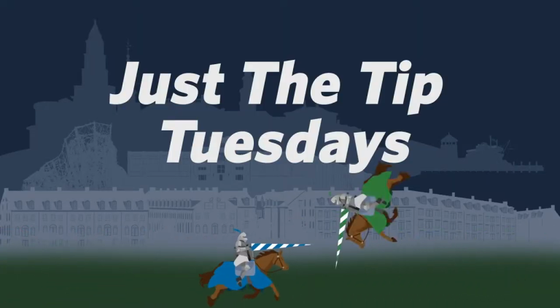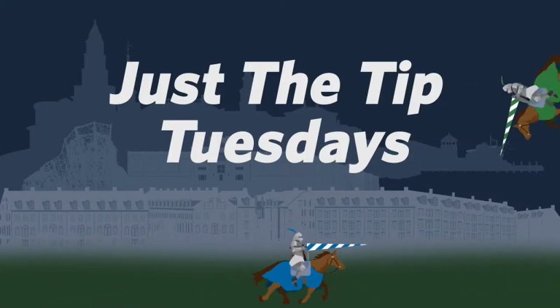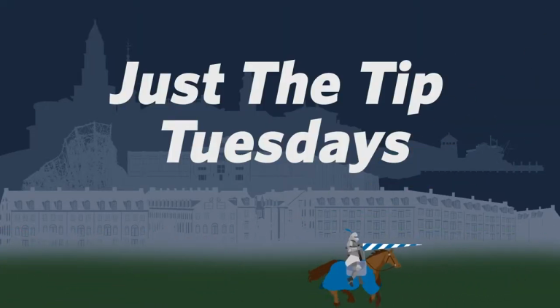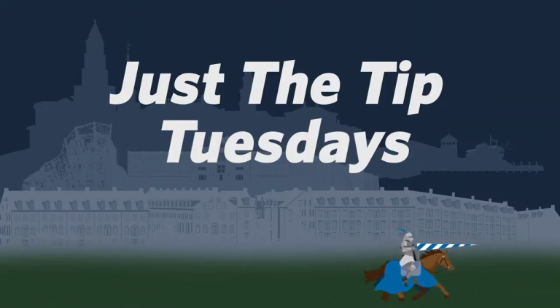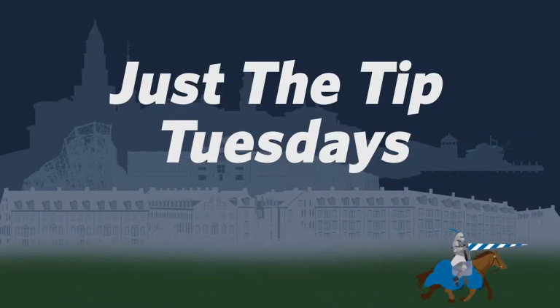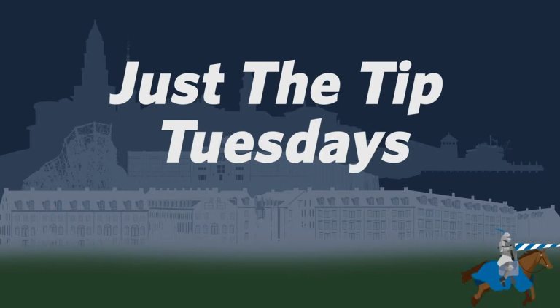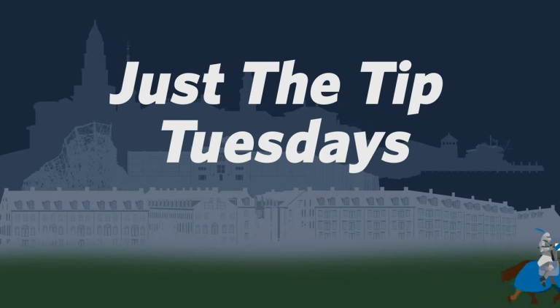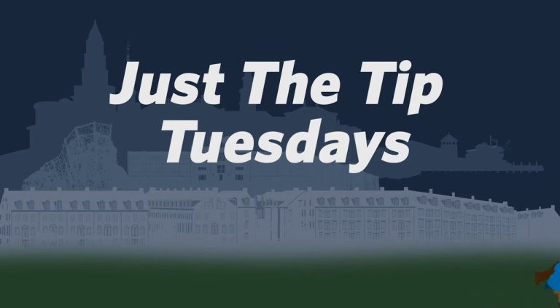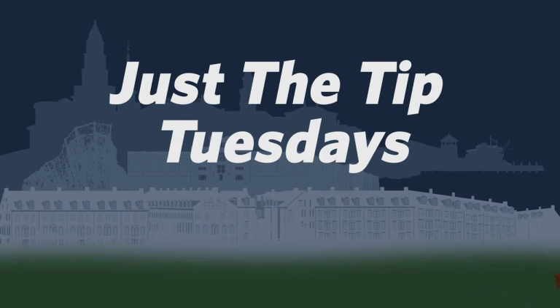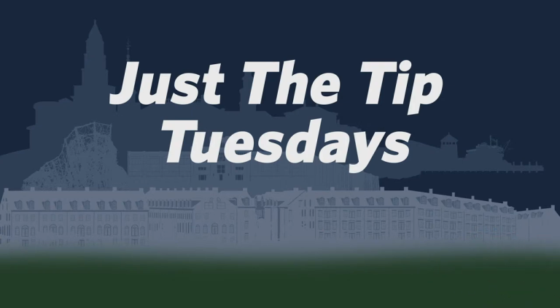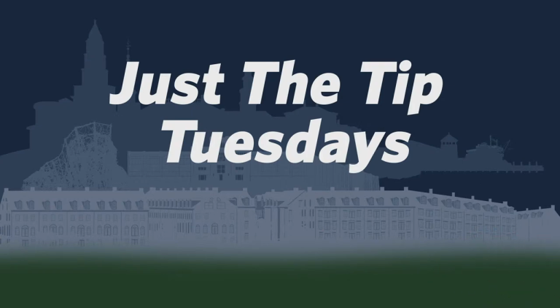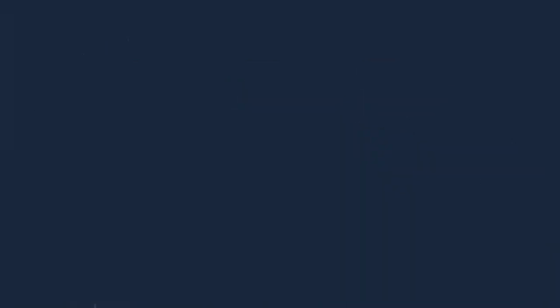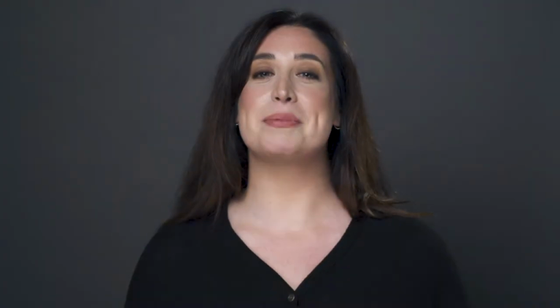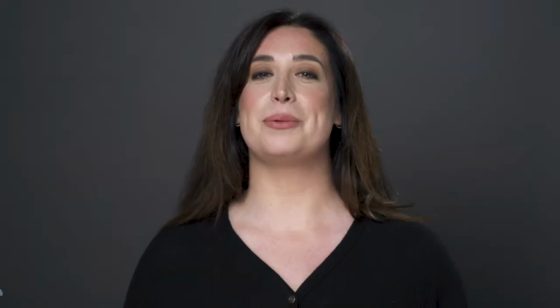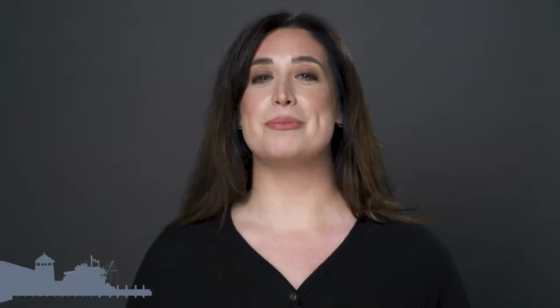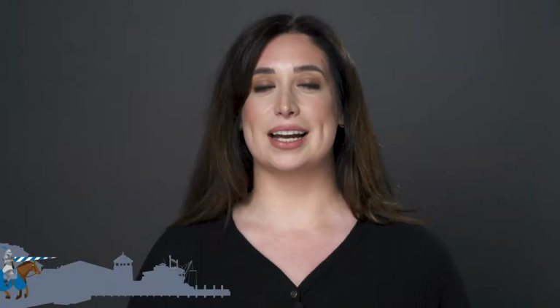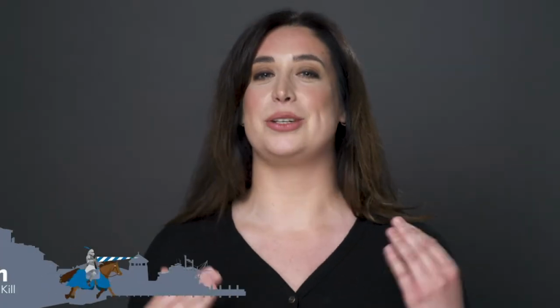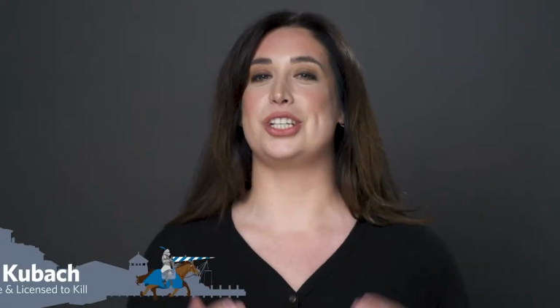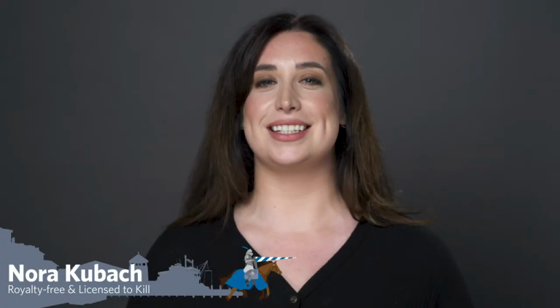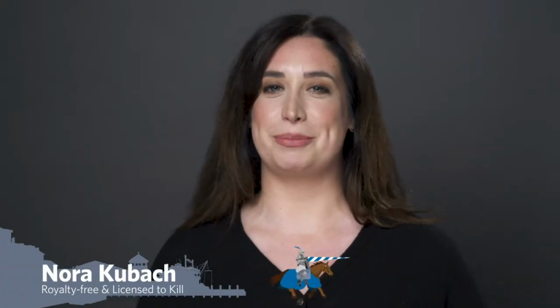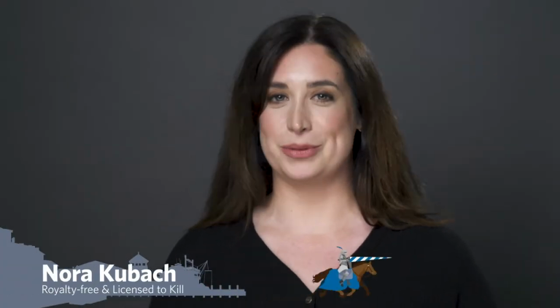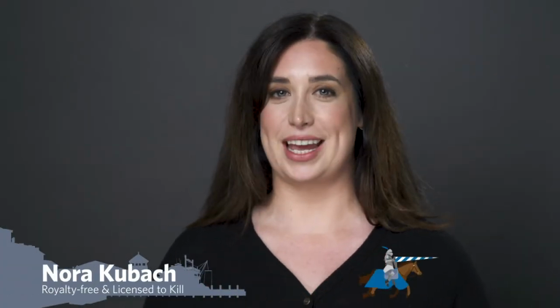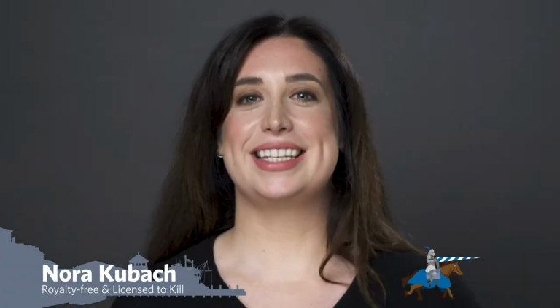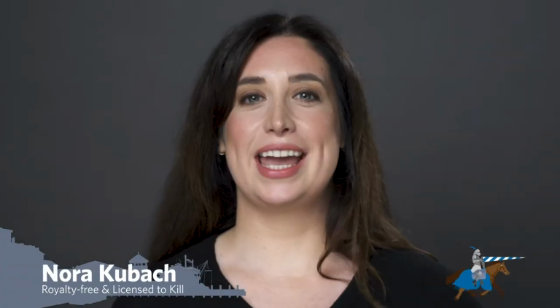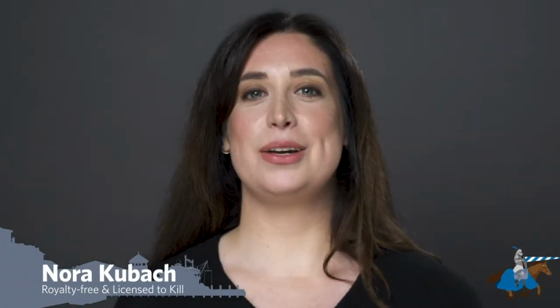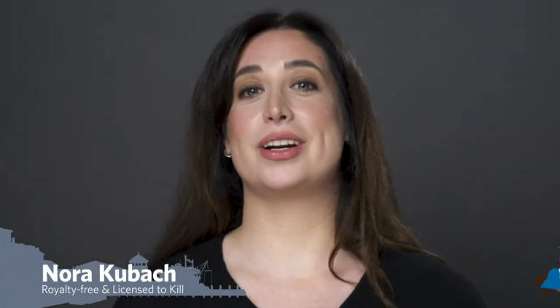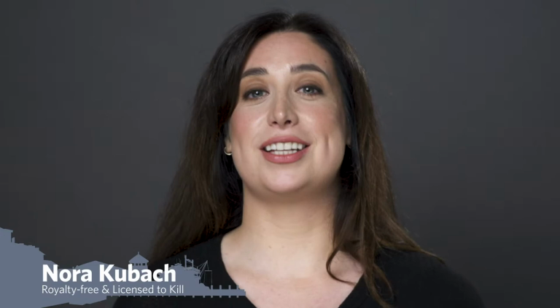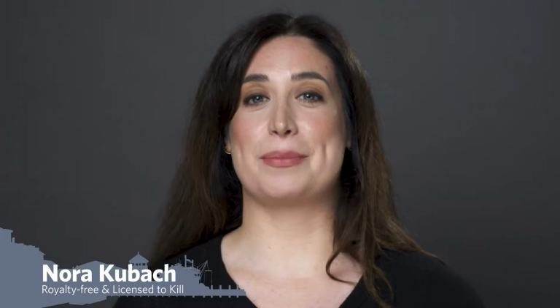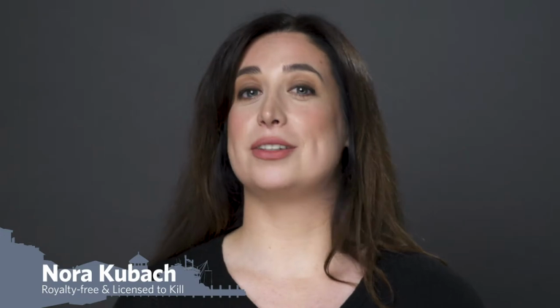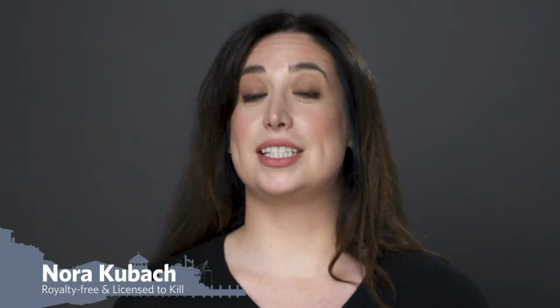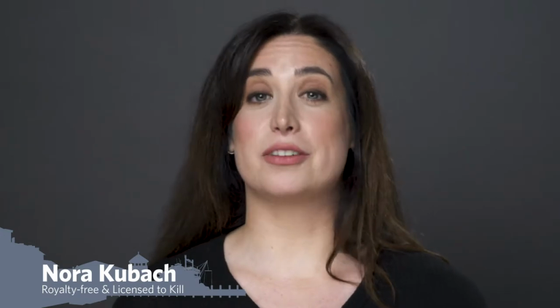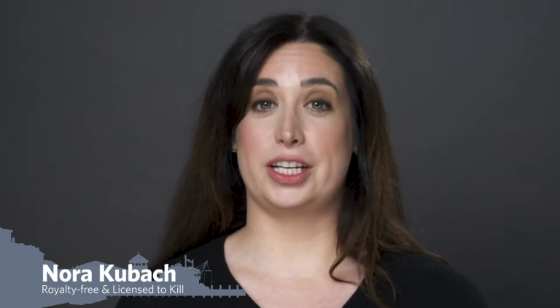ScriptyGone. Hello, everybody. Welcome back to Just the Tip Tuesday. Today, we're going to talk about stock footage.